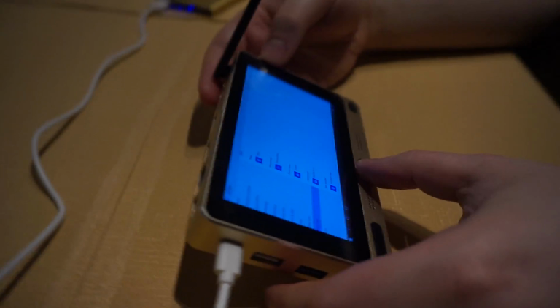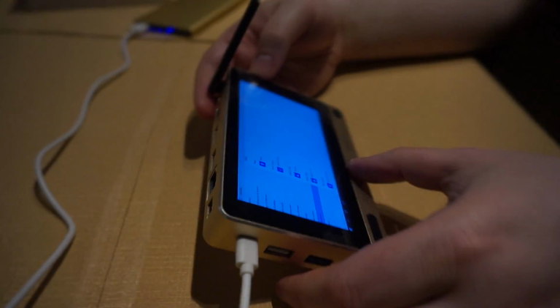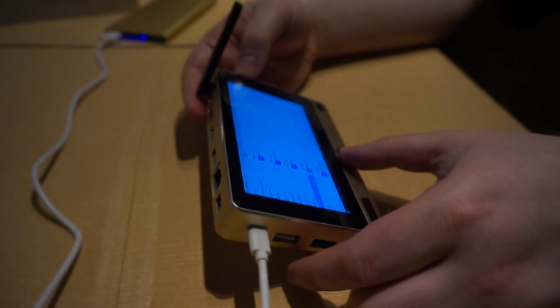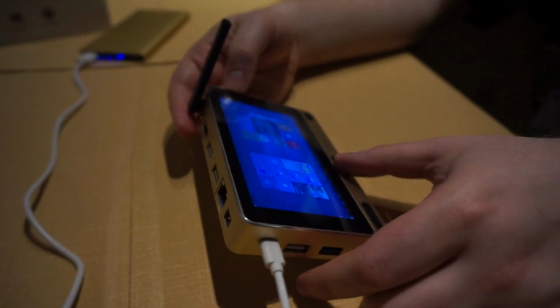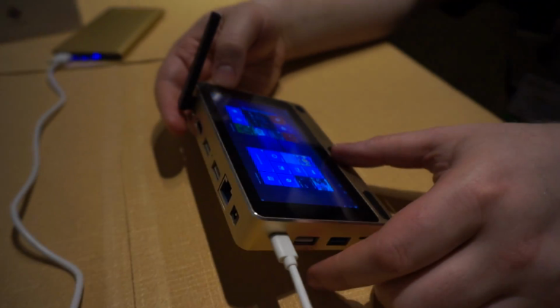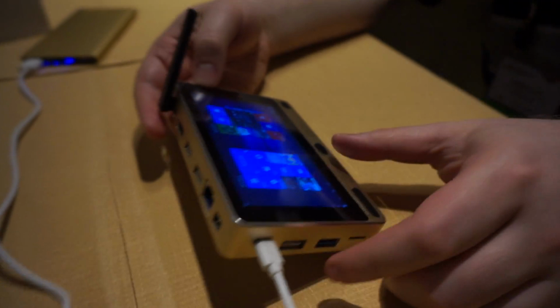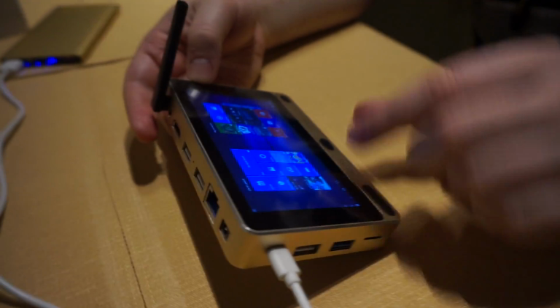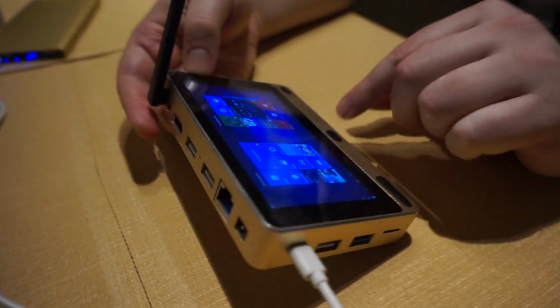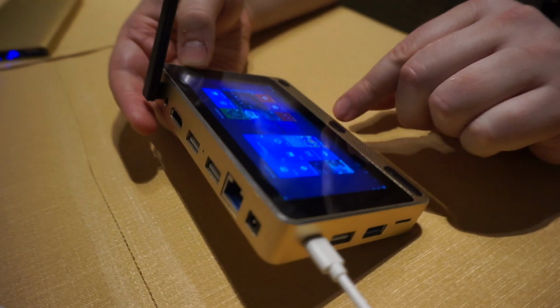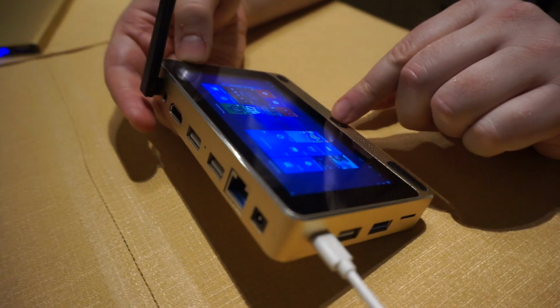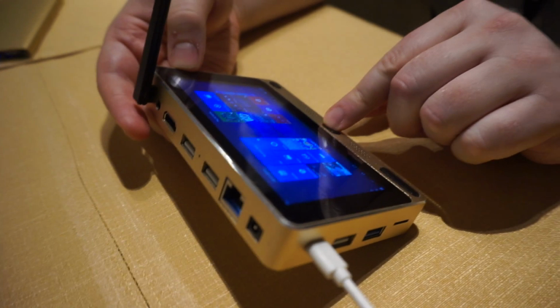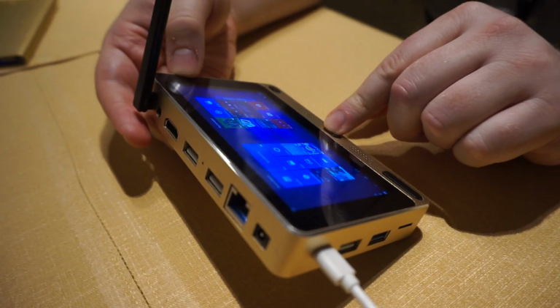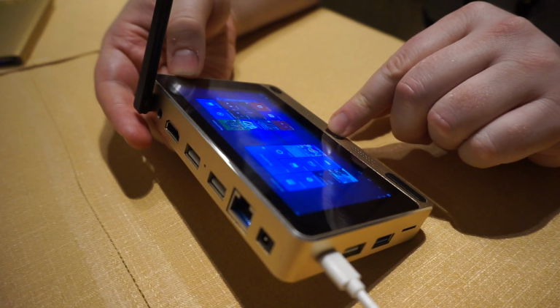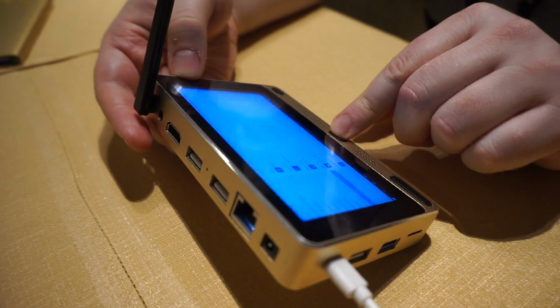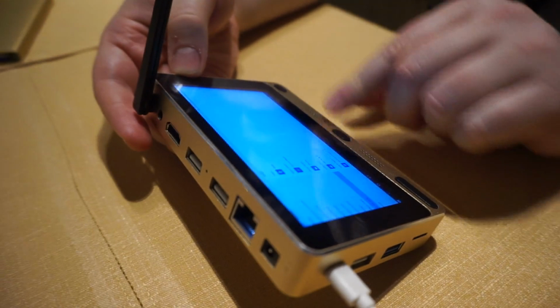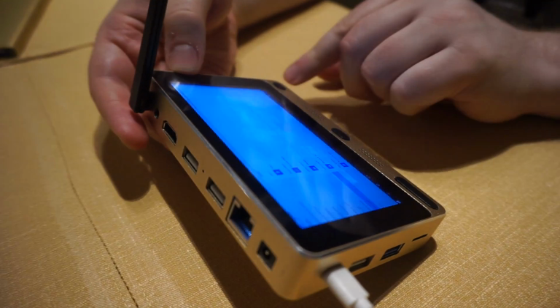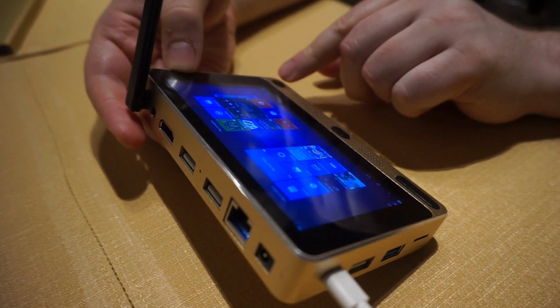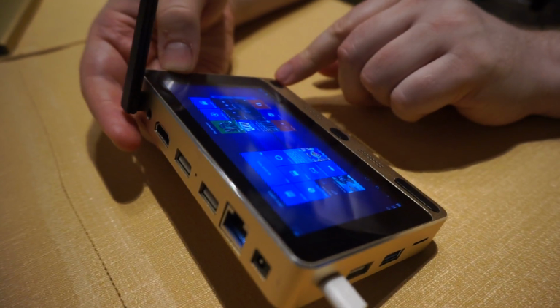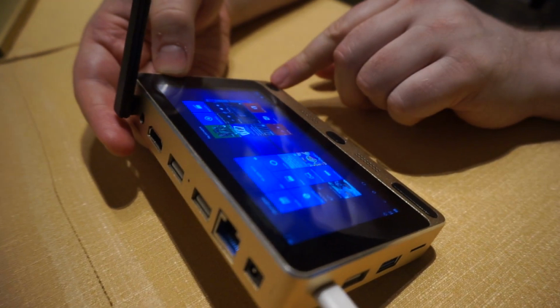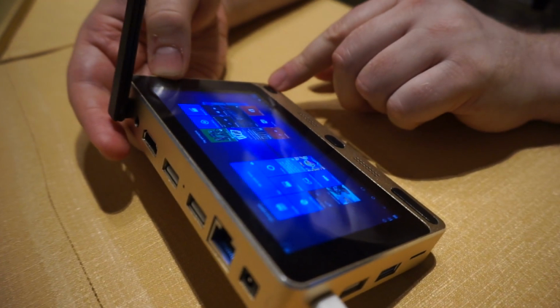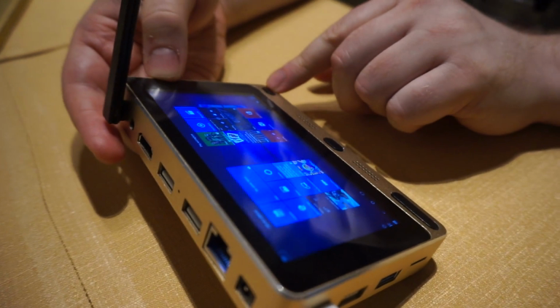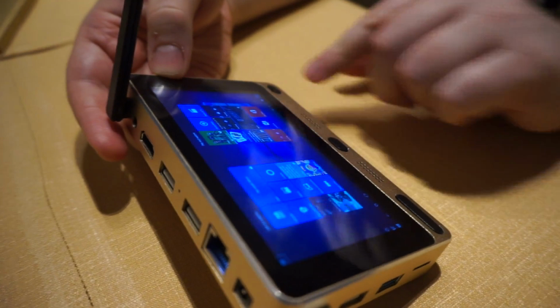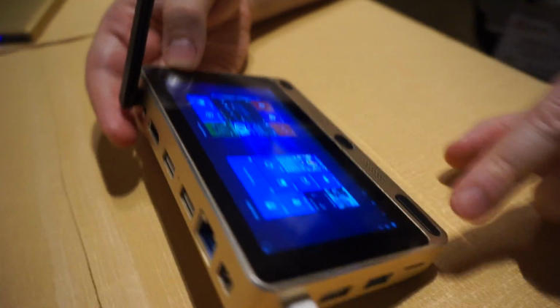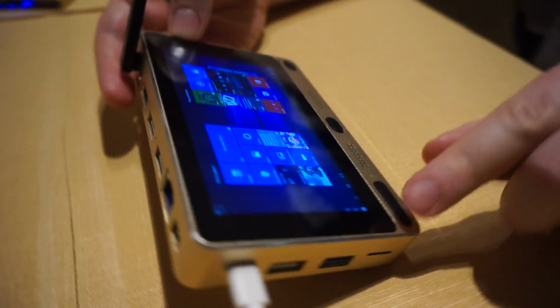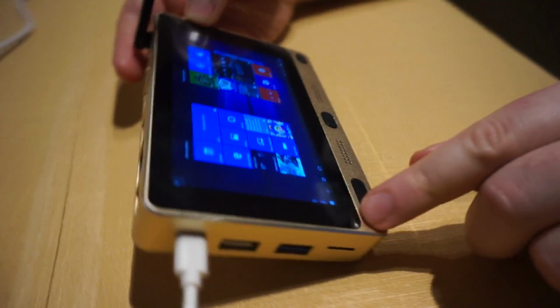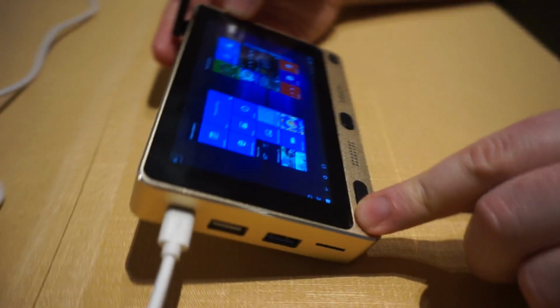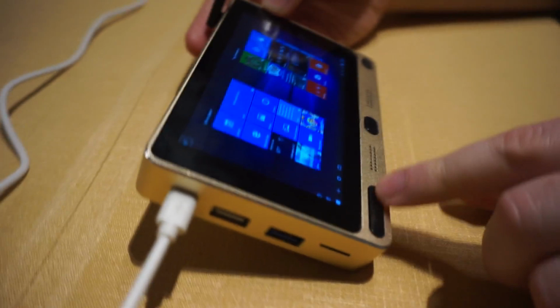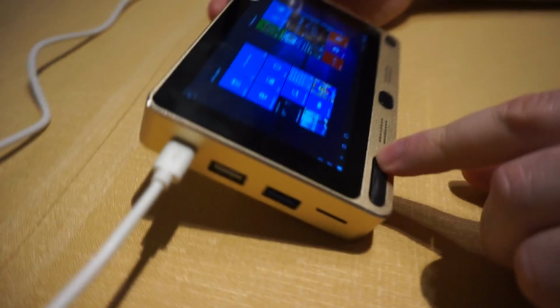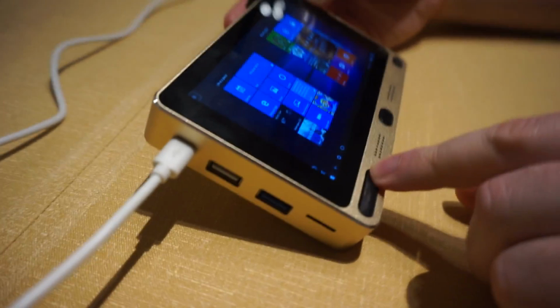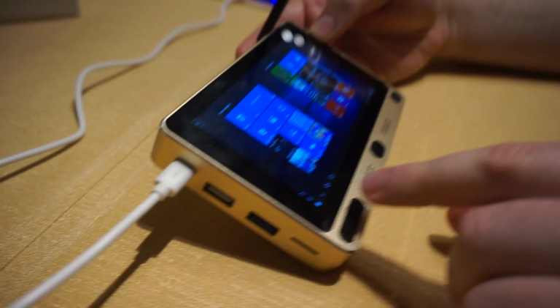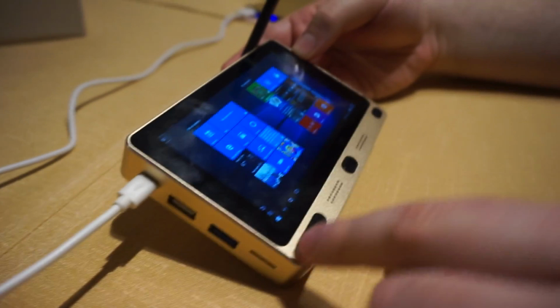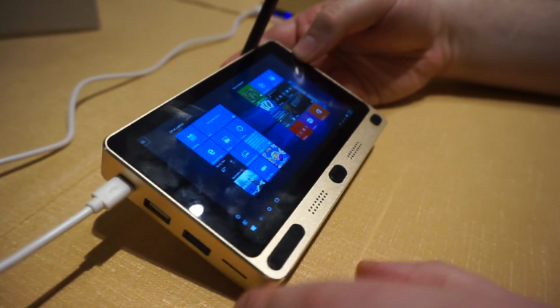Here we've got a few buttons. This is the Windows button, this is the Power button — I won't press it because I don't want to turn the screen off — and this is the Volume button.